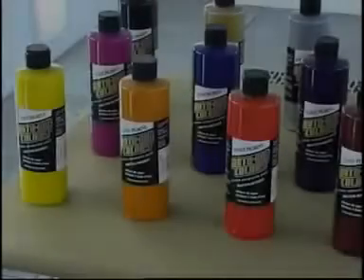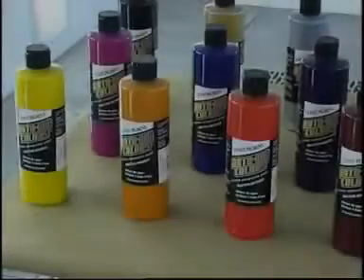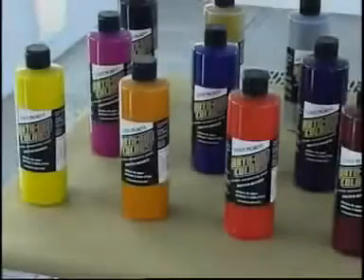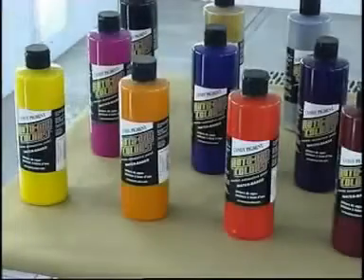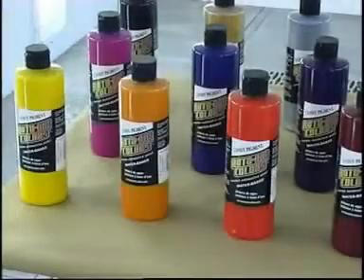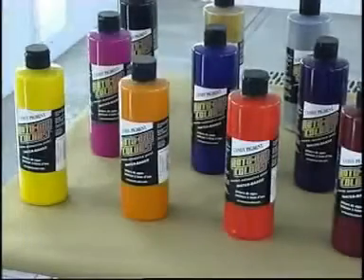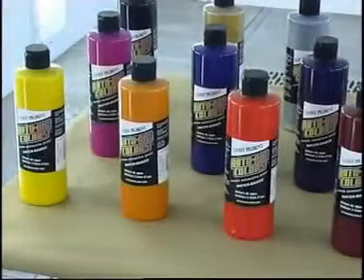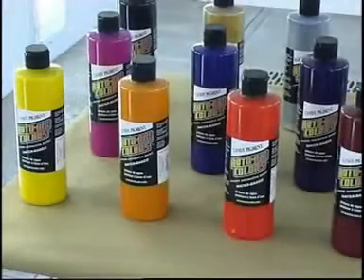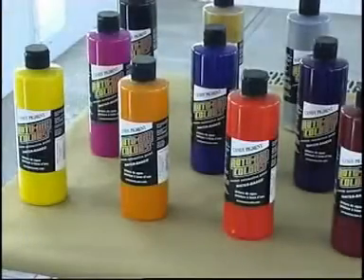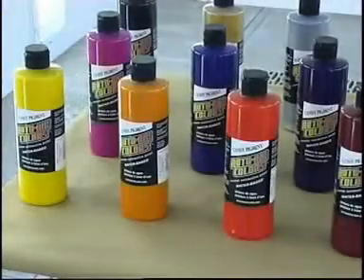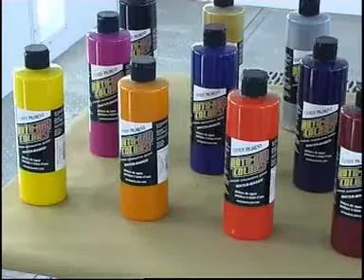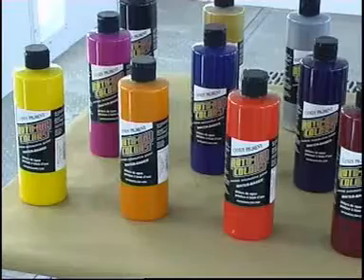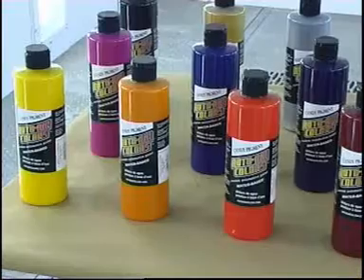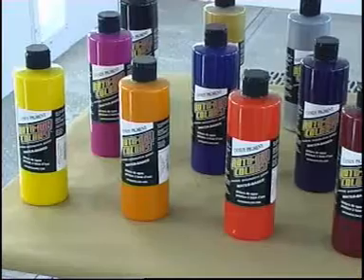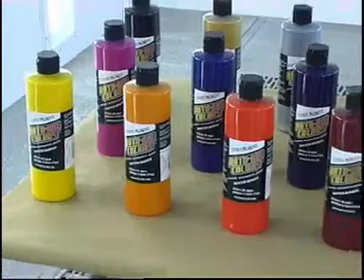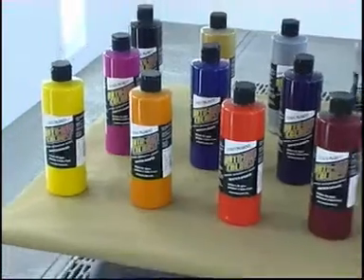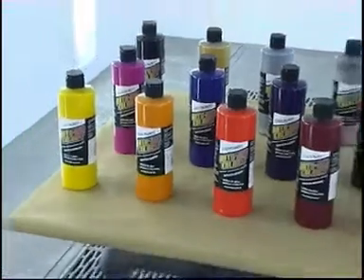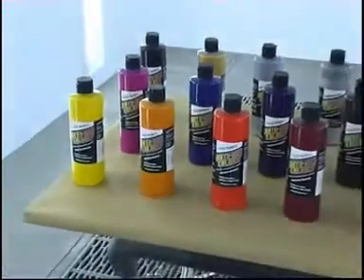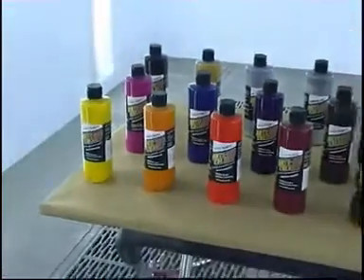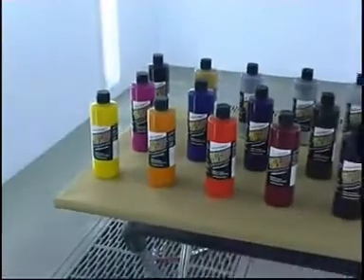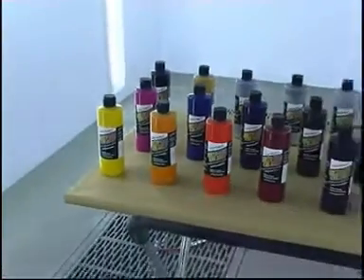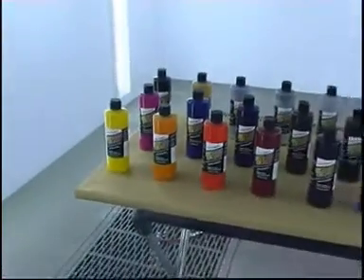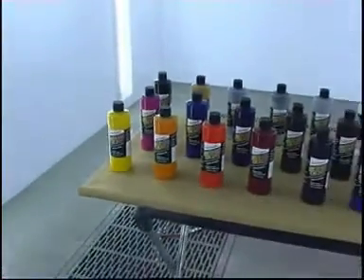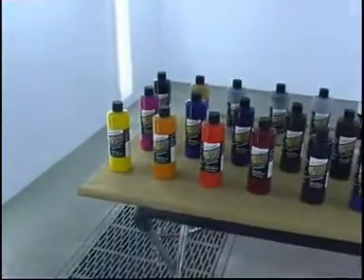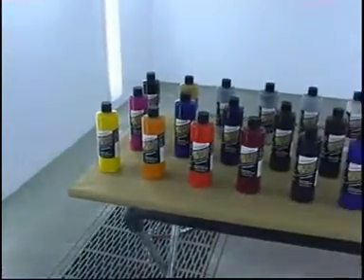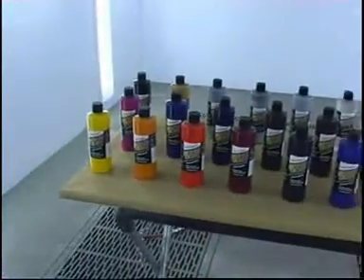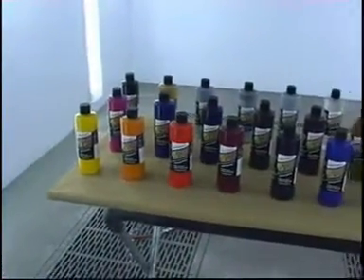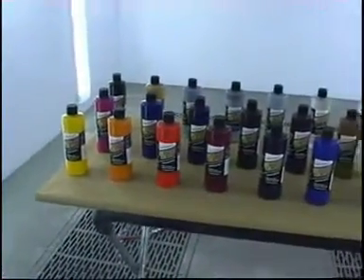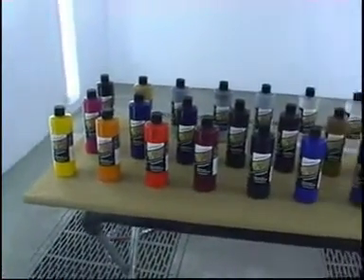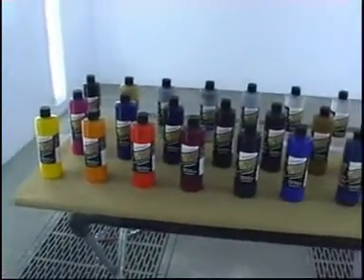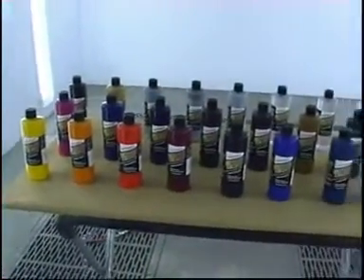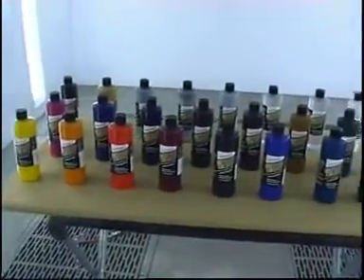Hi, my name is Simon Murray, and today I'm going to be showing you some tips and techniques on how to get the most out of the Autoware Colors candy line.